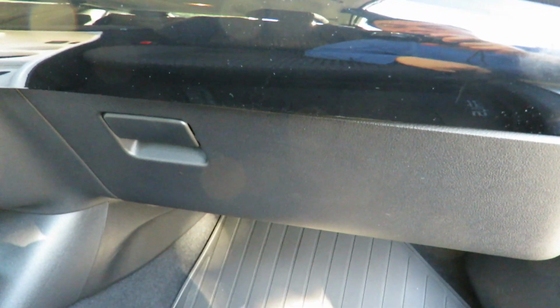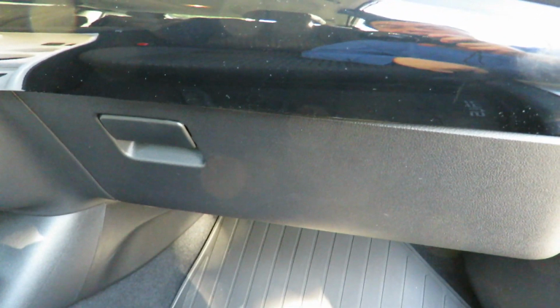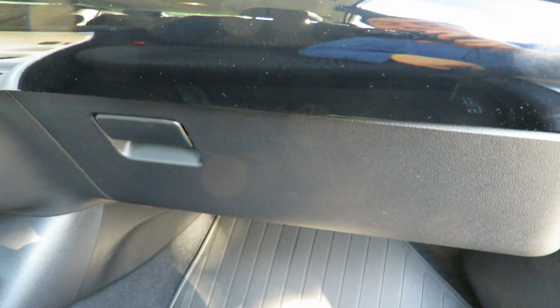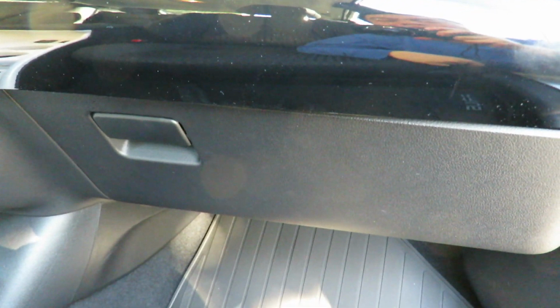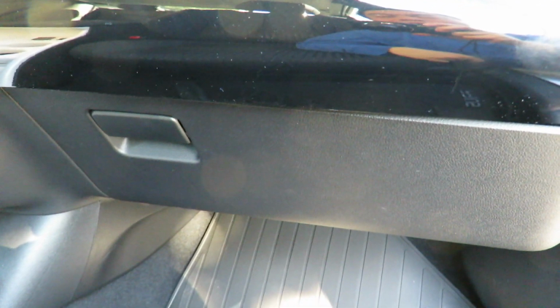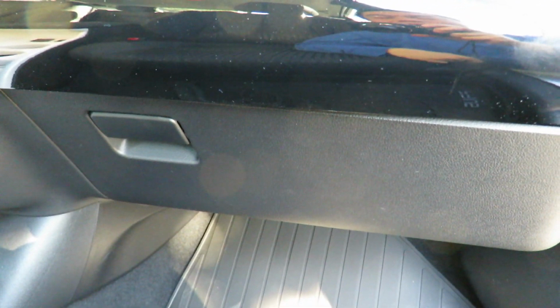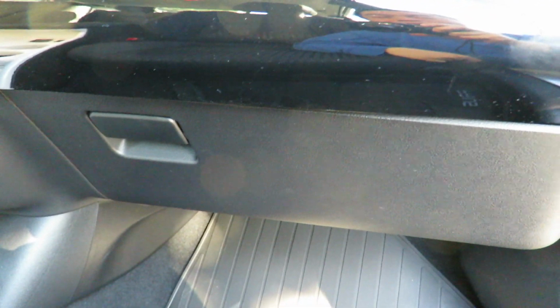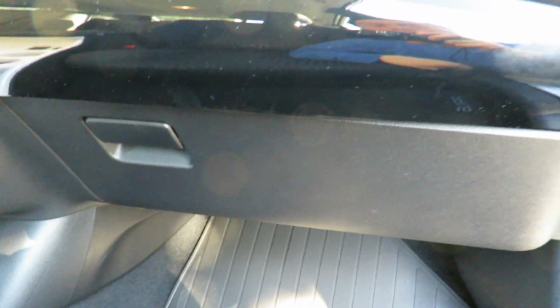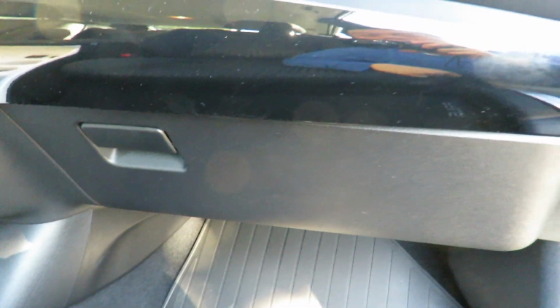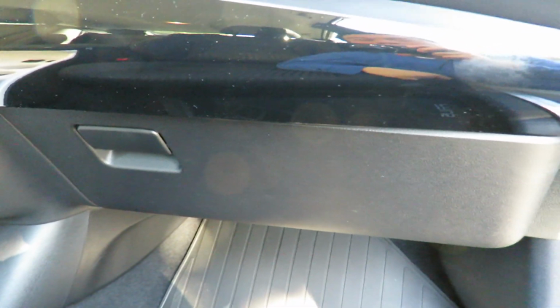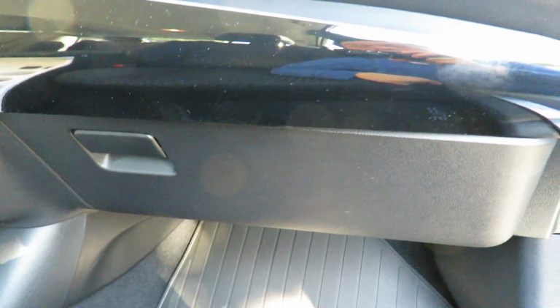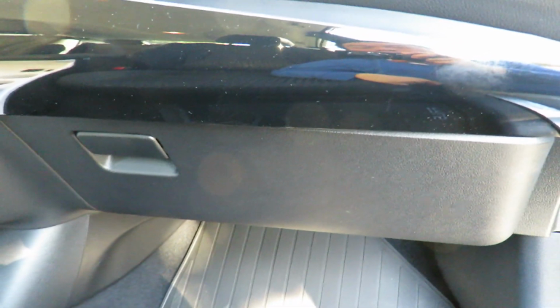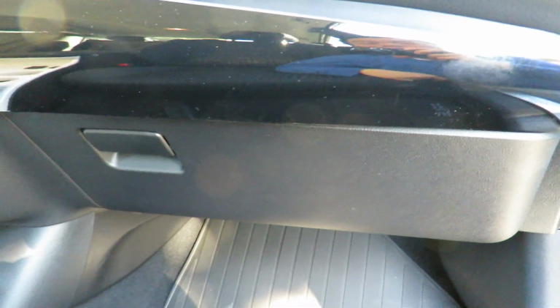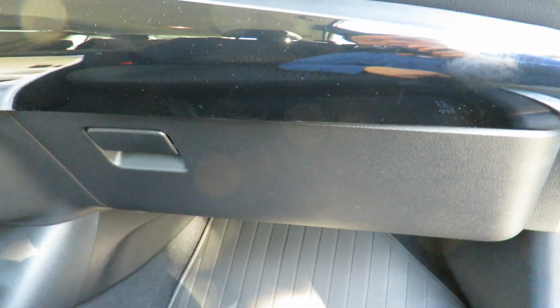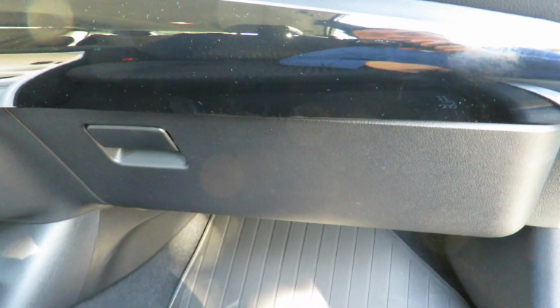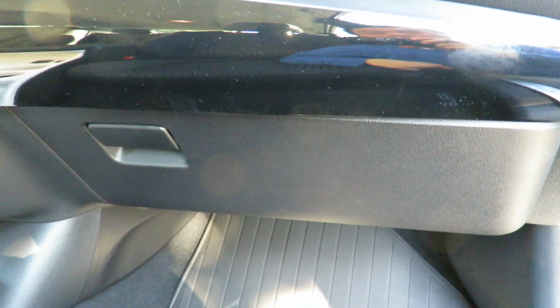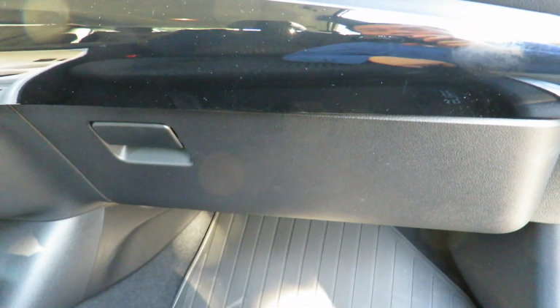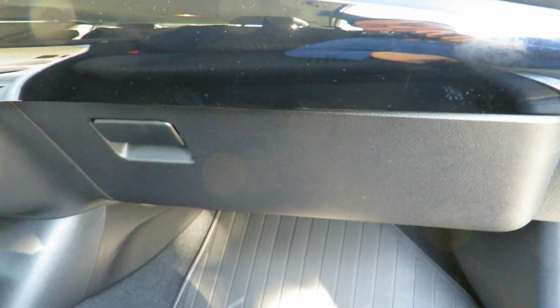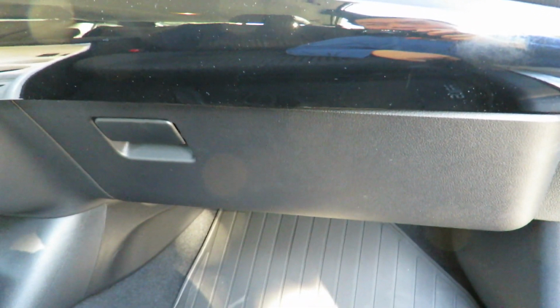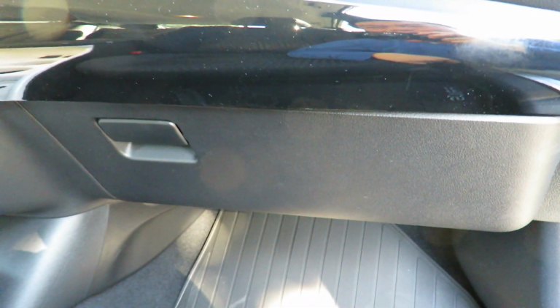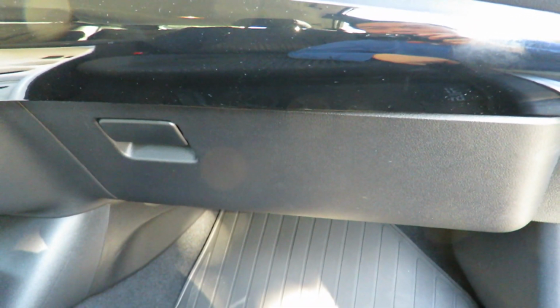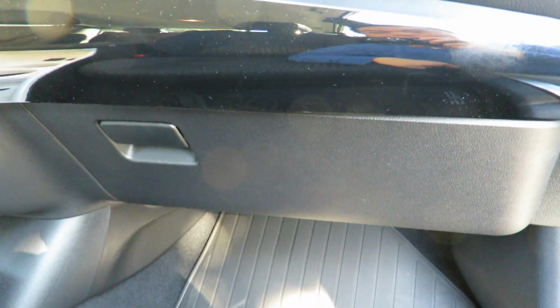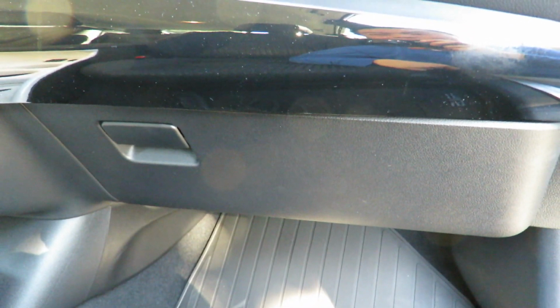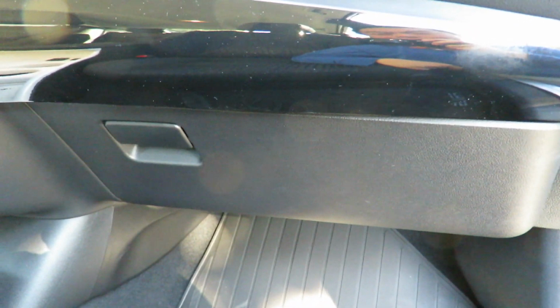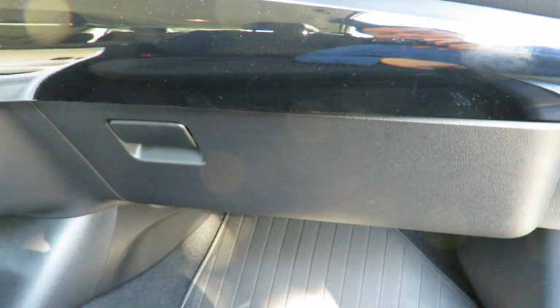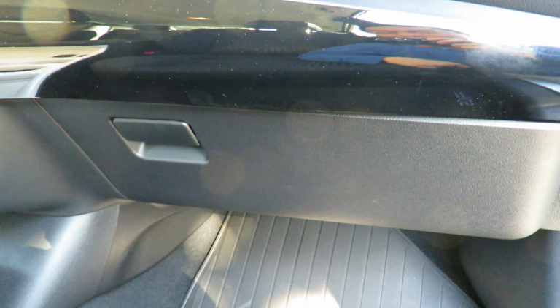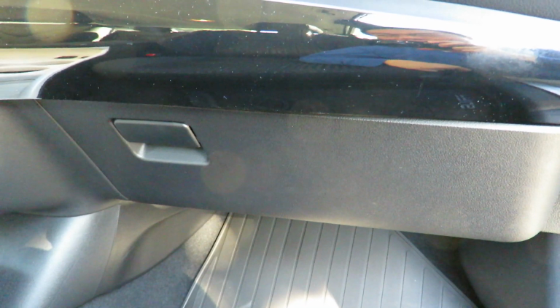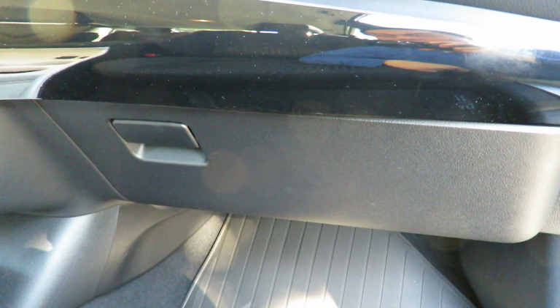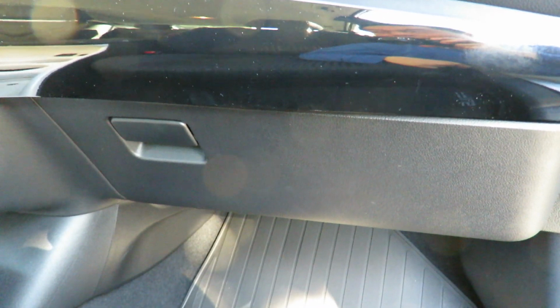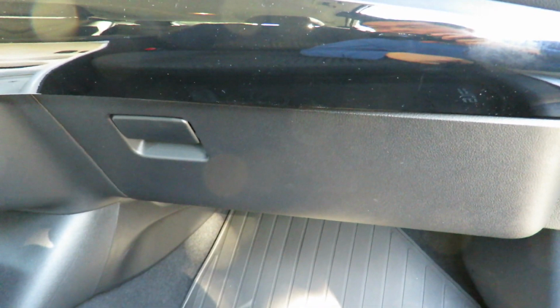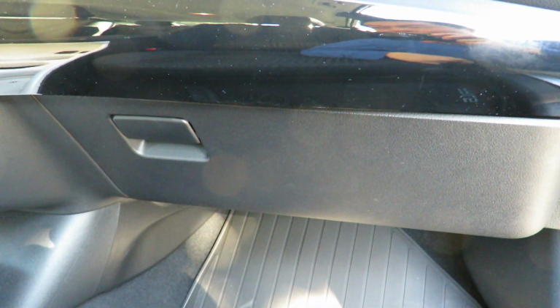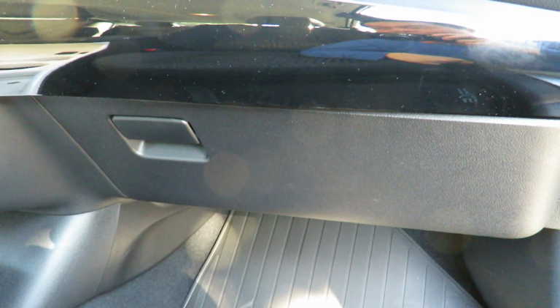Got it done in less than three minutes. That's how simple it is to change the pollen filter in a Toyota Prius.